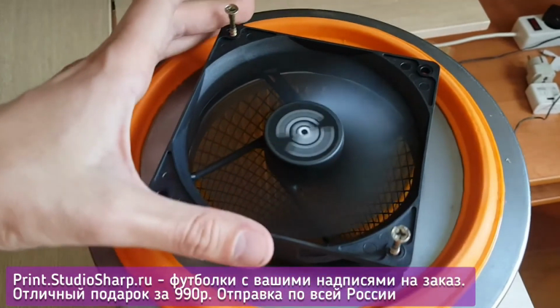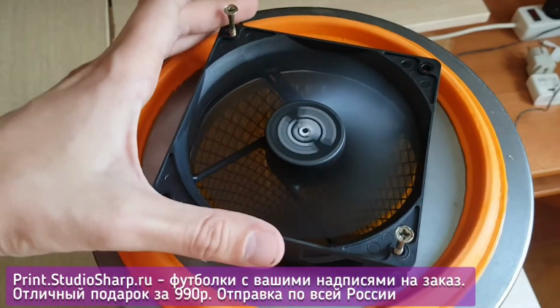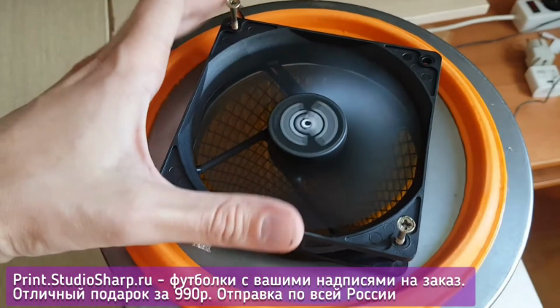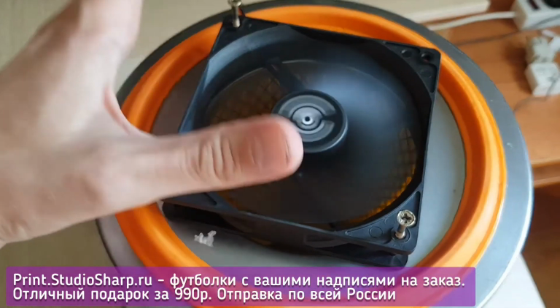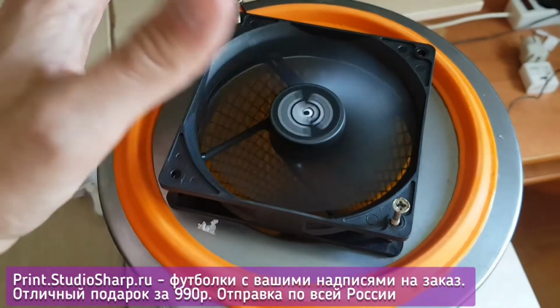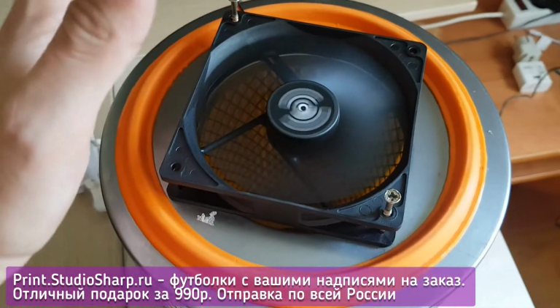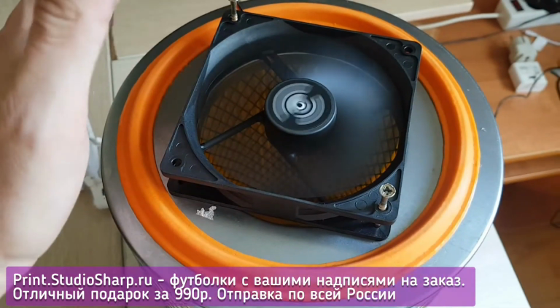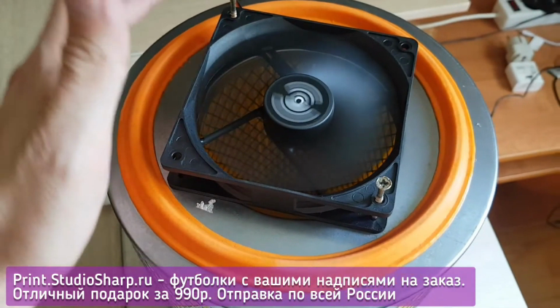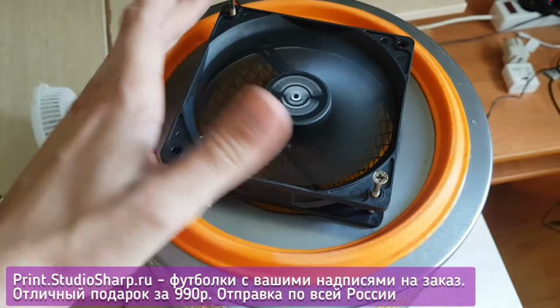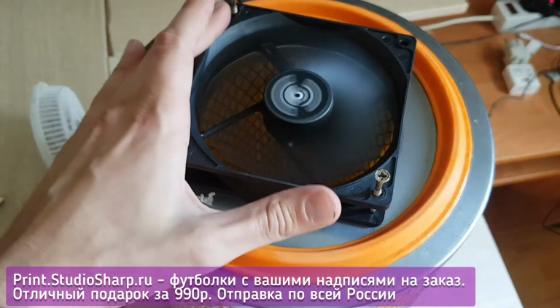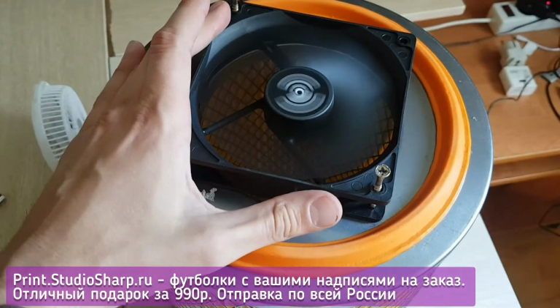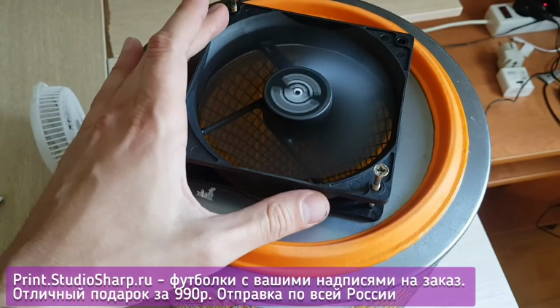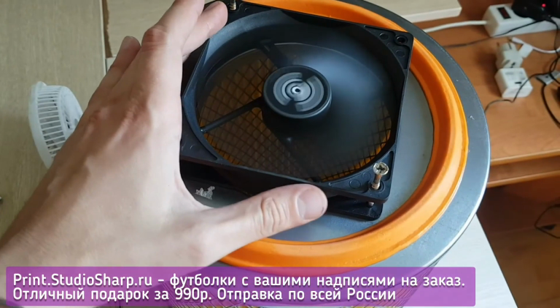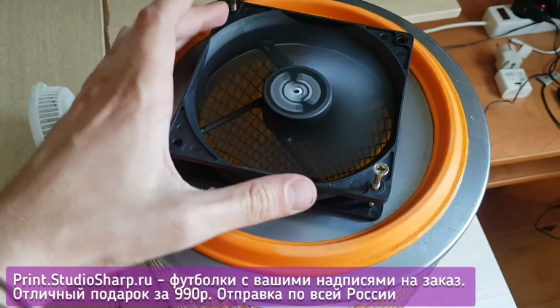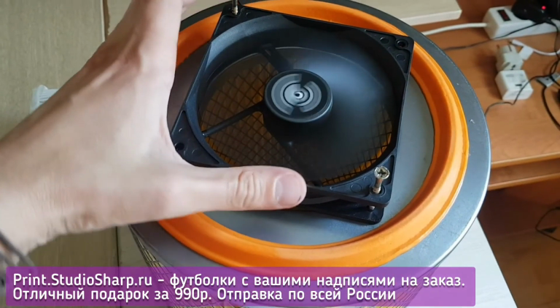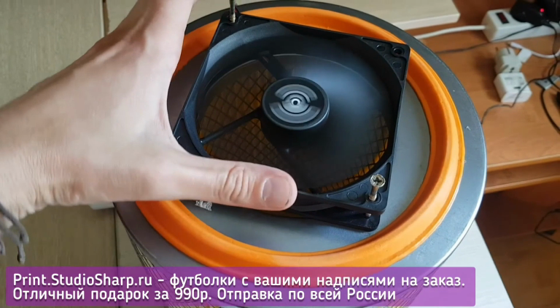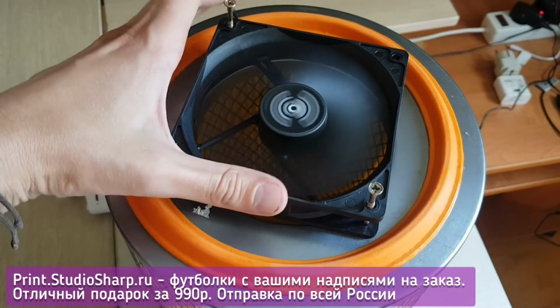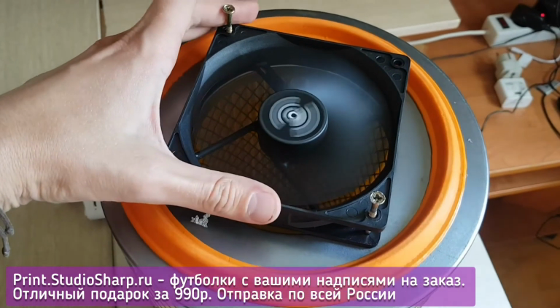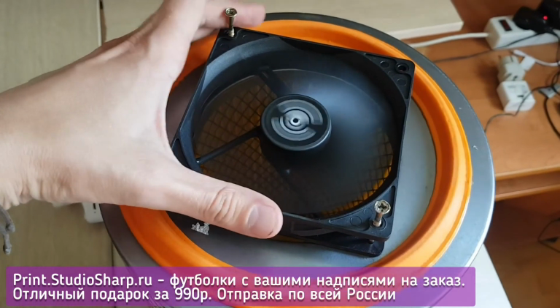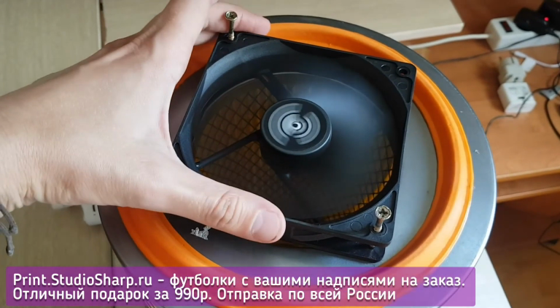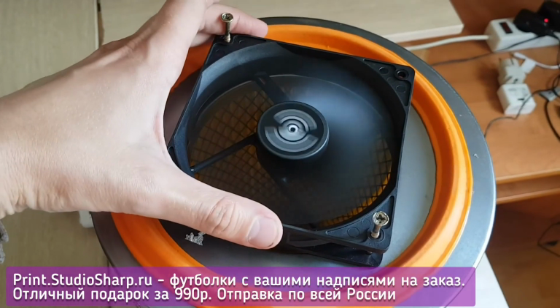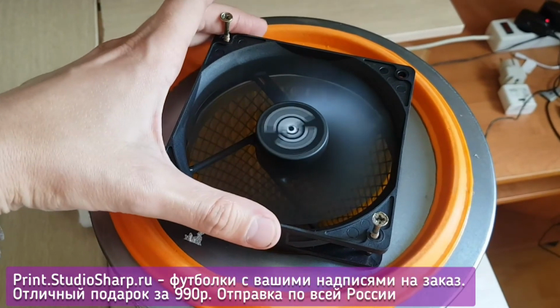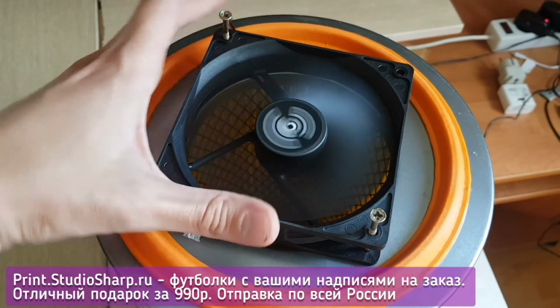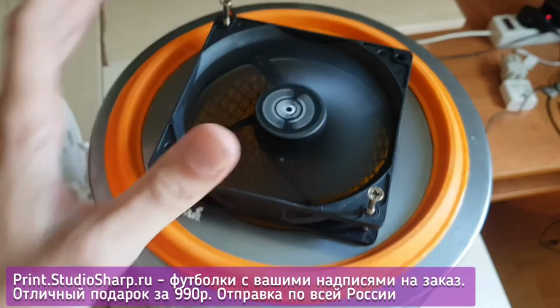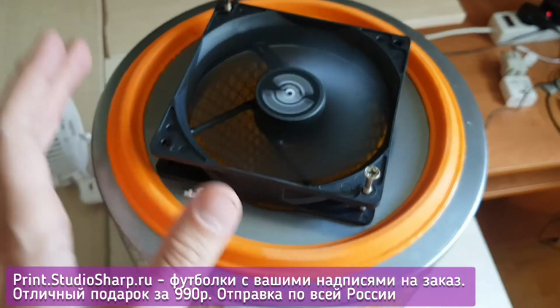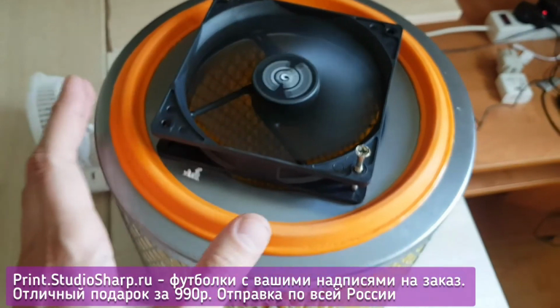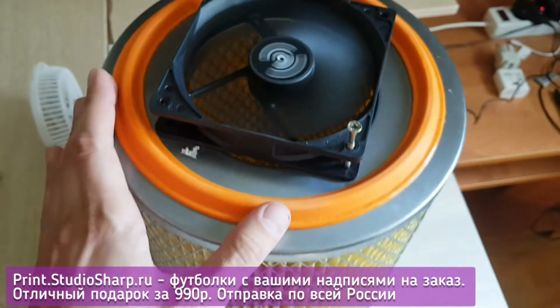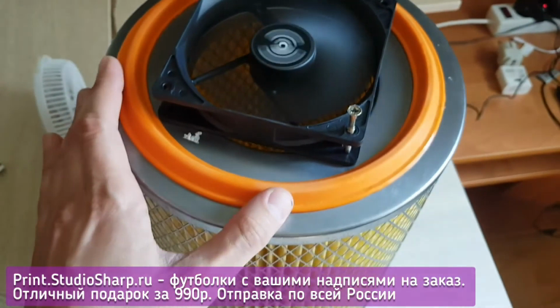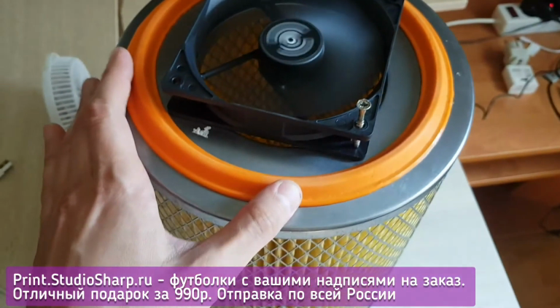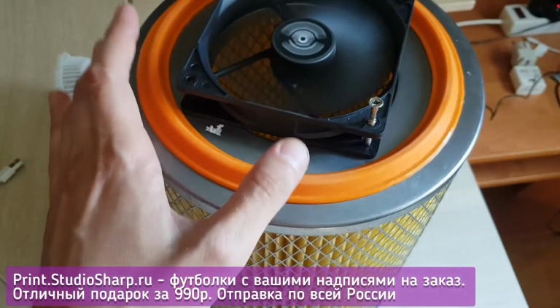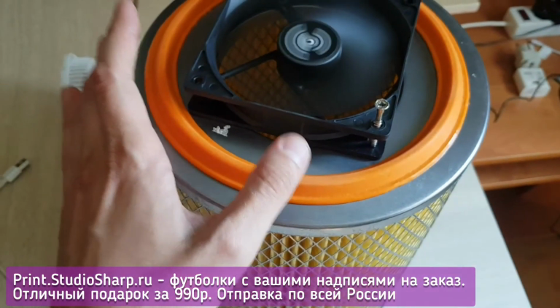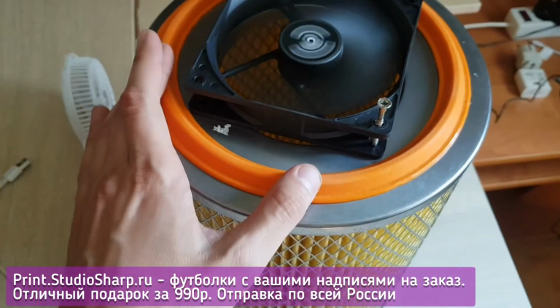To start, you need to buy a cooler first, then take it to the auto shop and get the correct matching air filter.